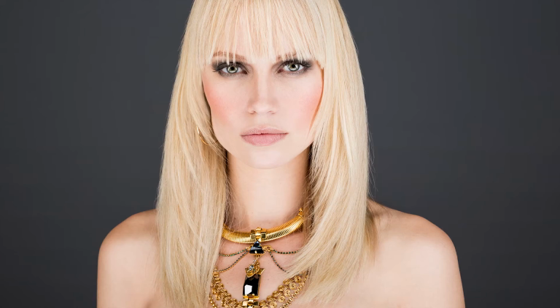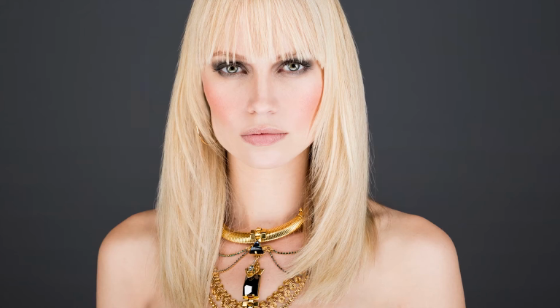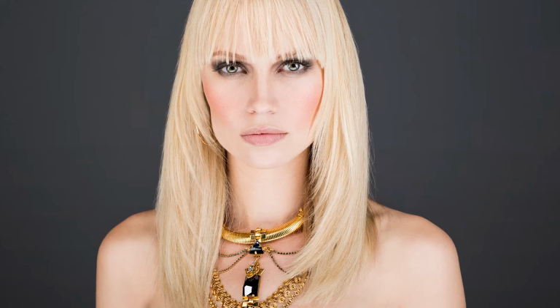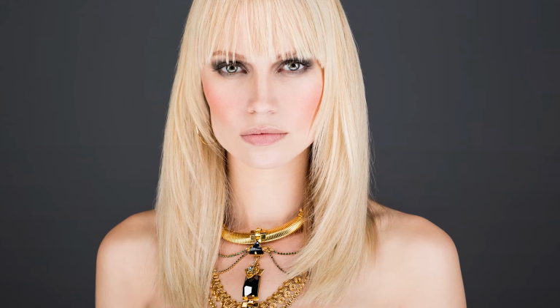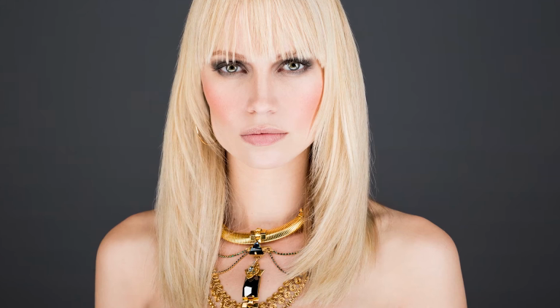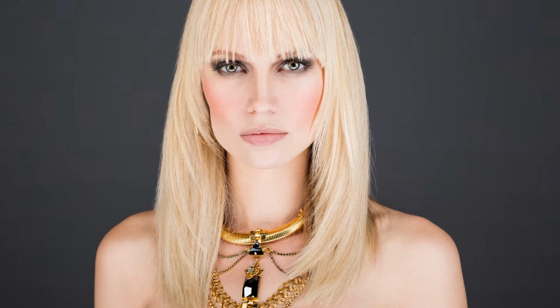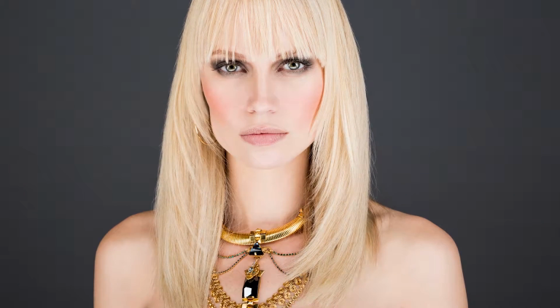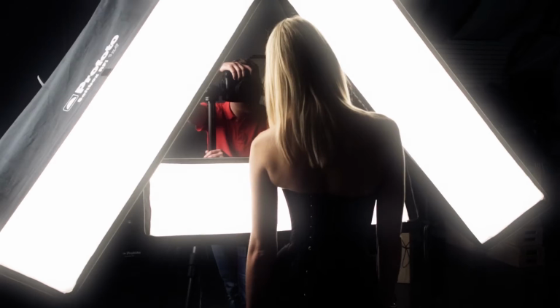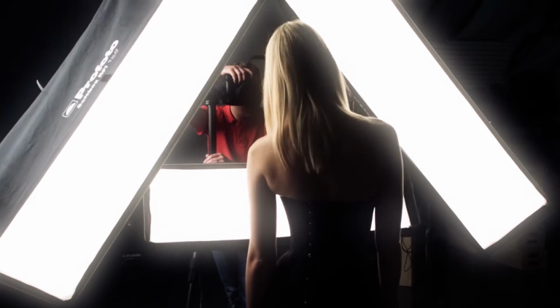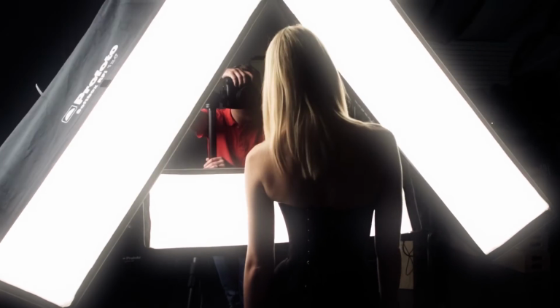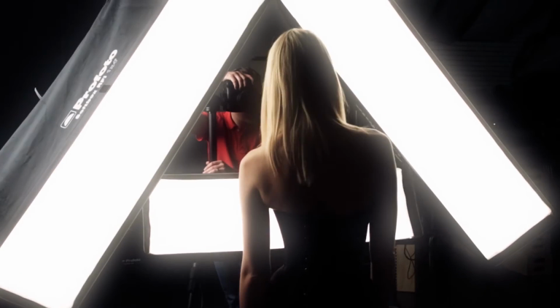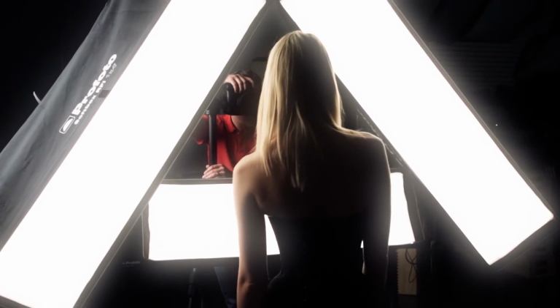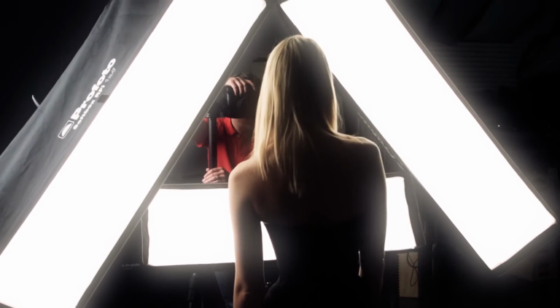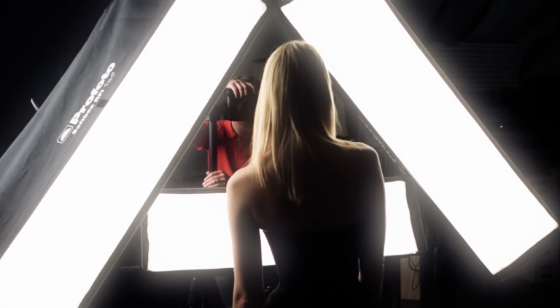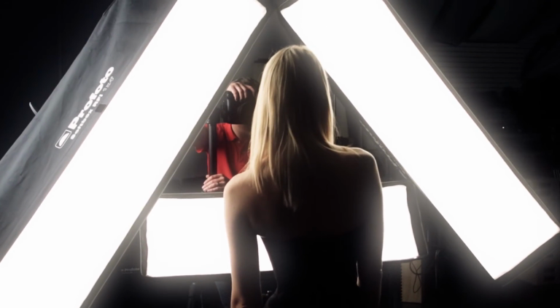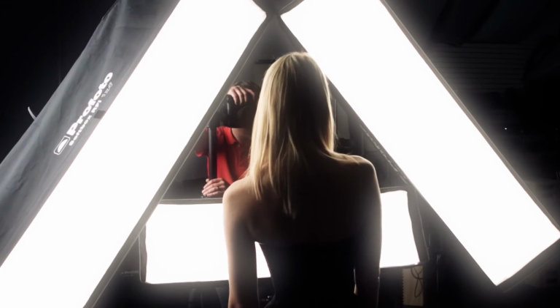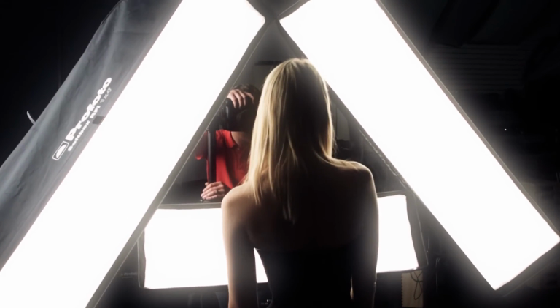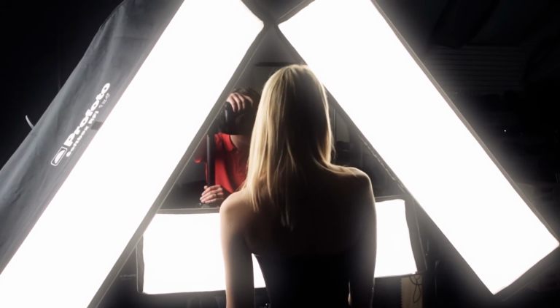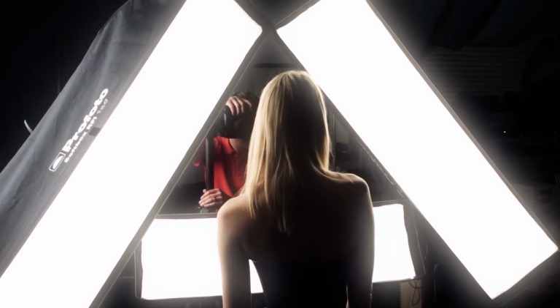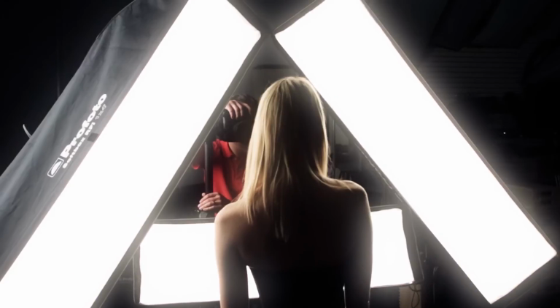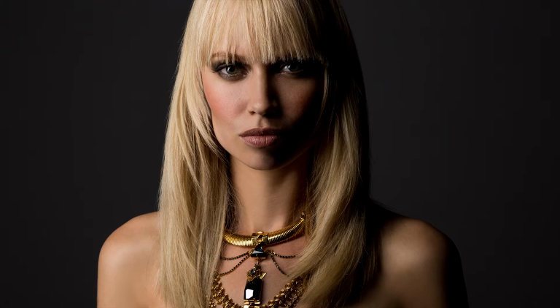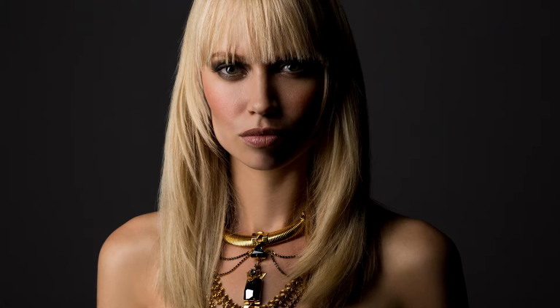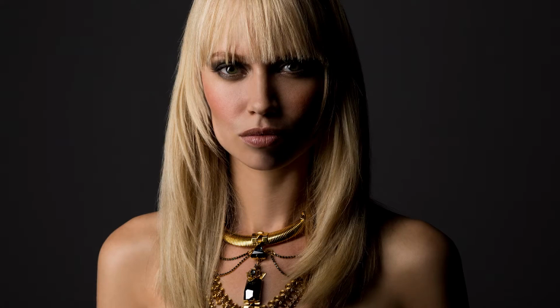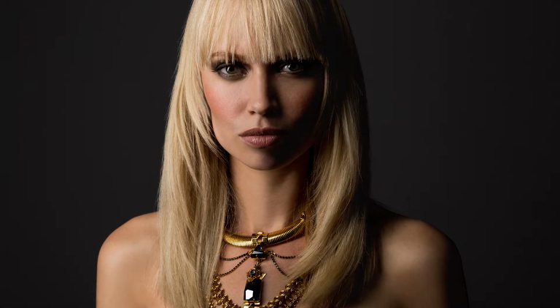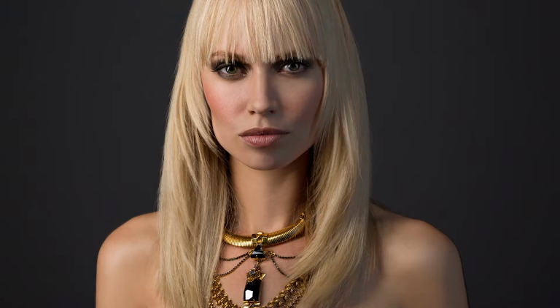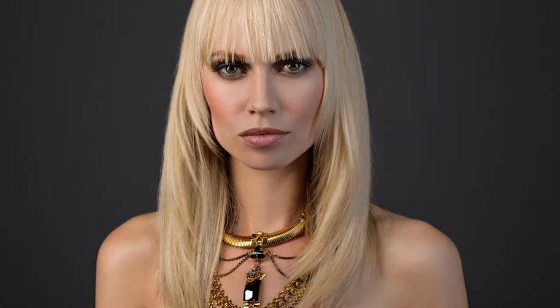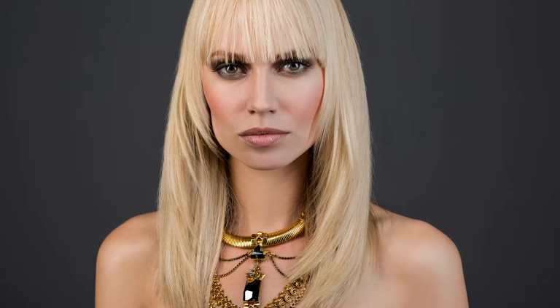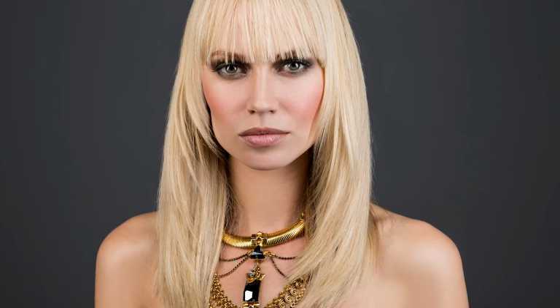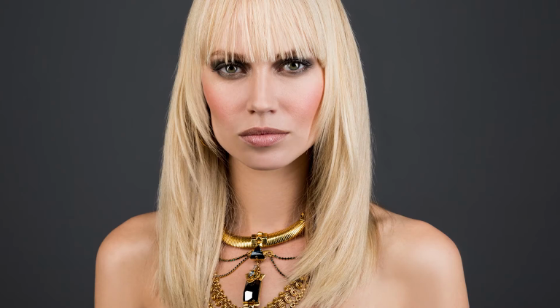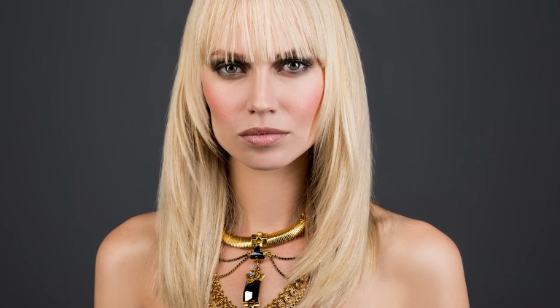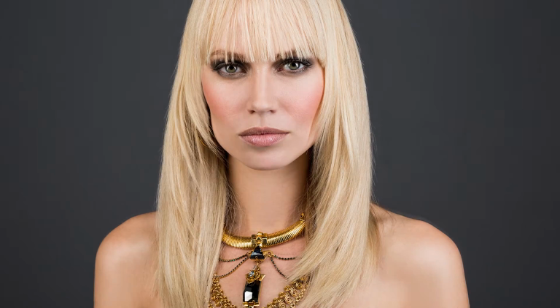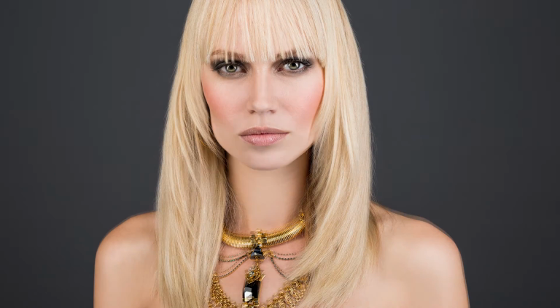Here, three RFI strips were put together into a triangle to create the effect of a giant ring light.